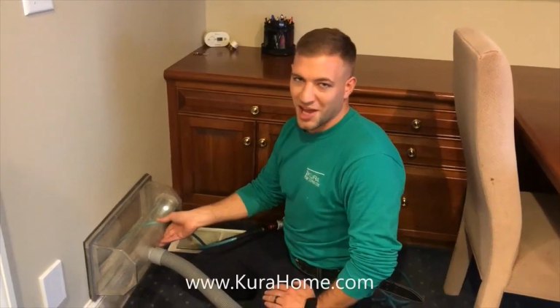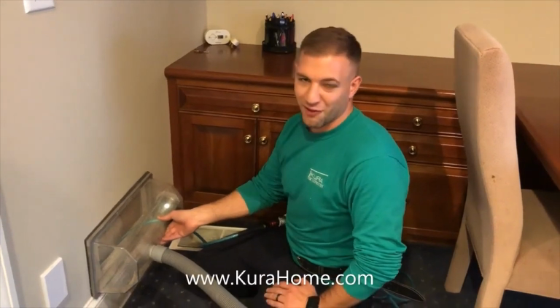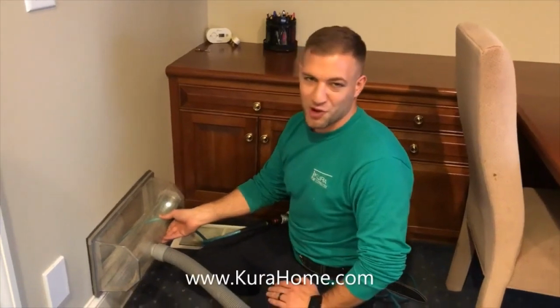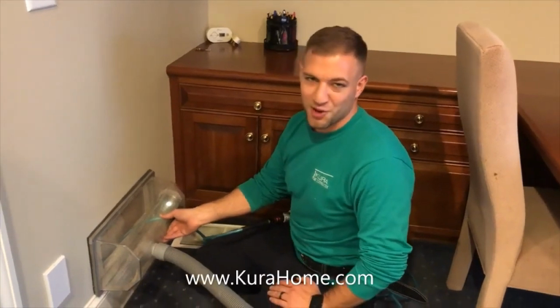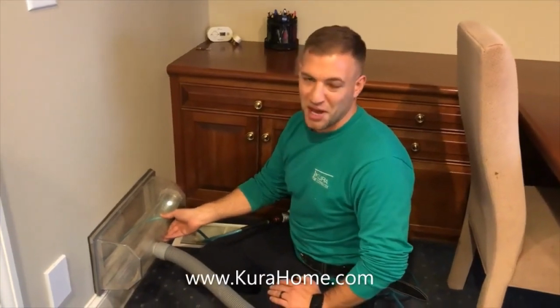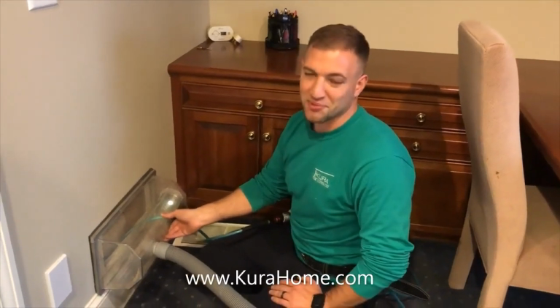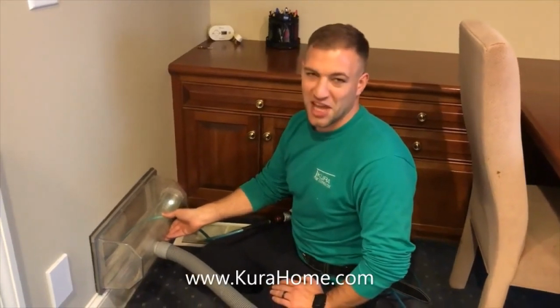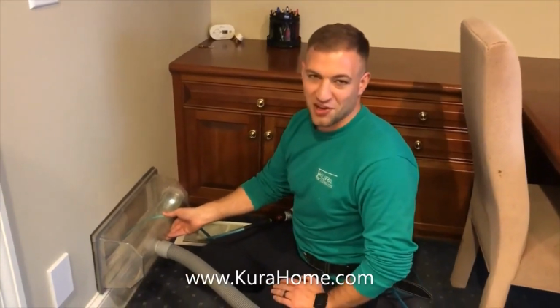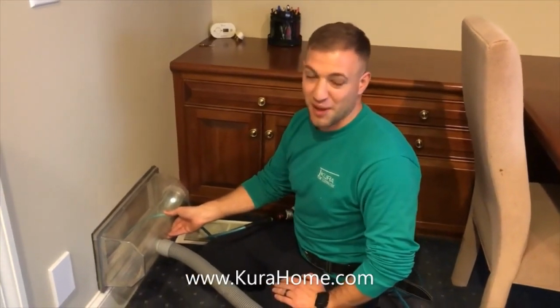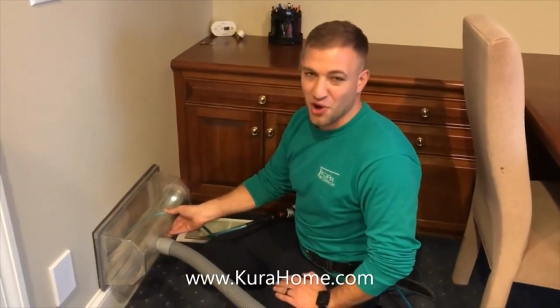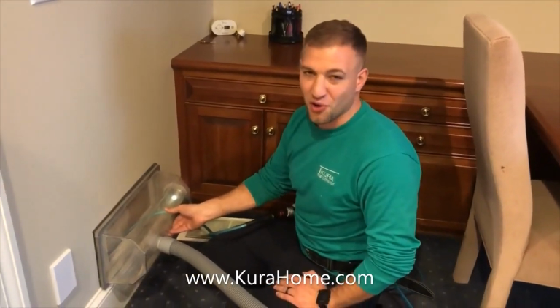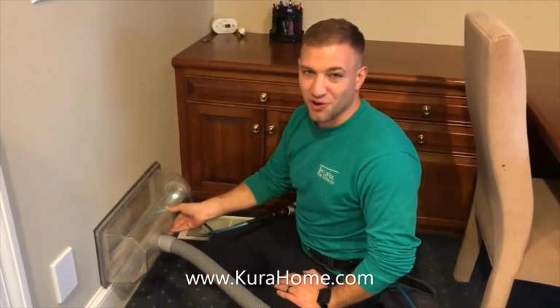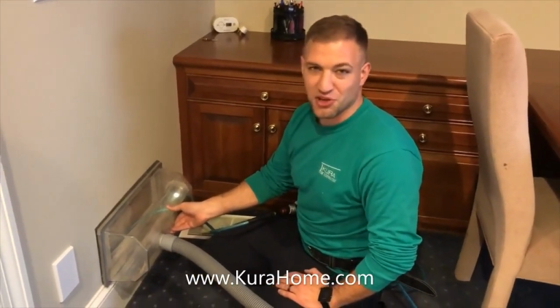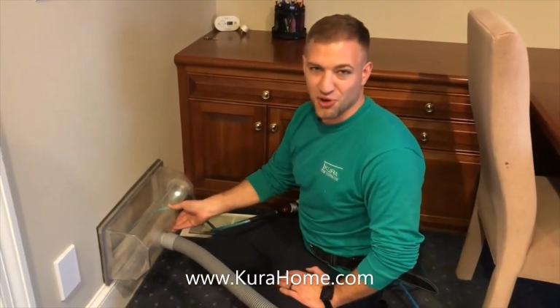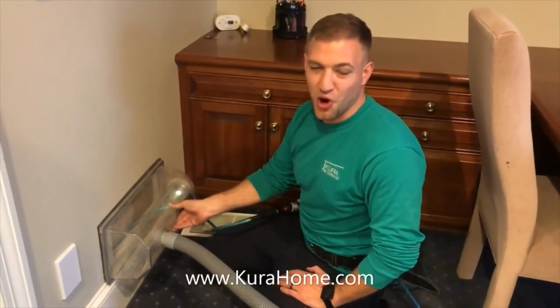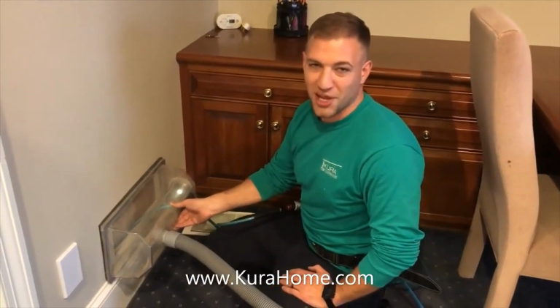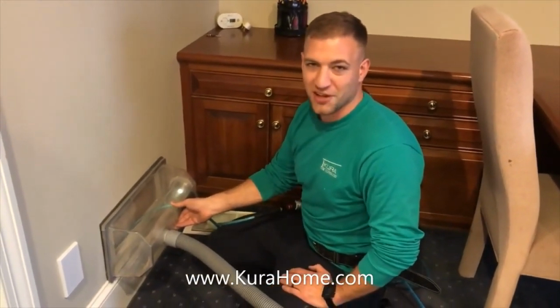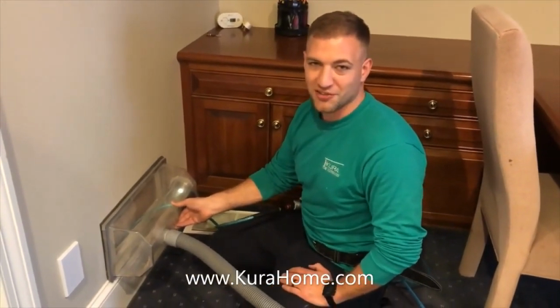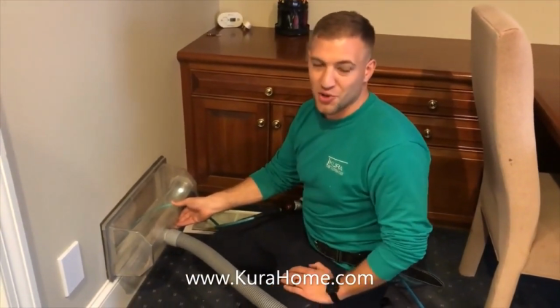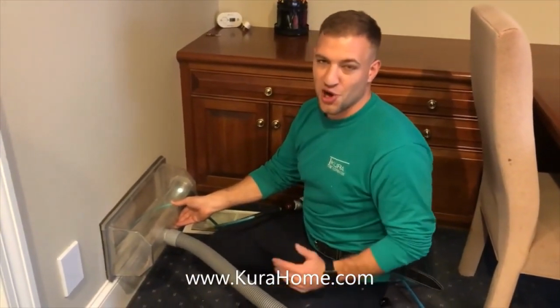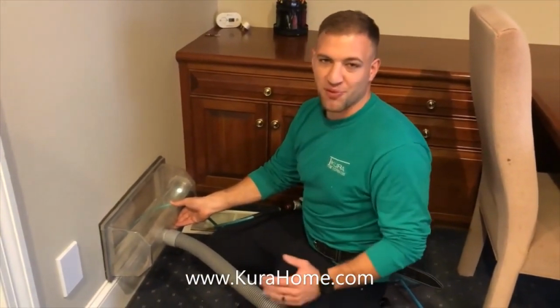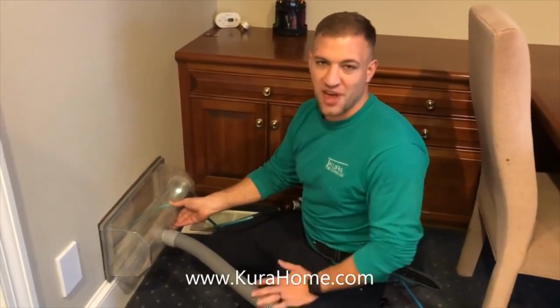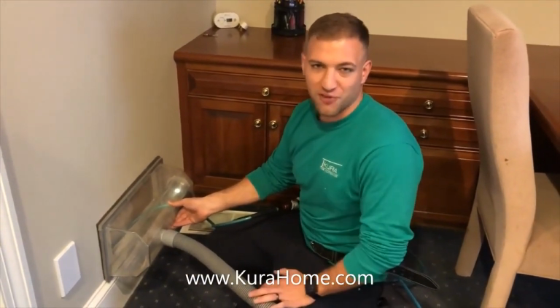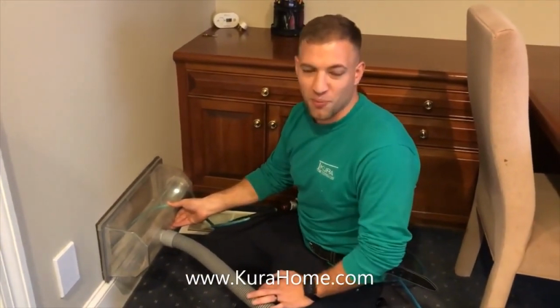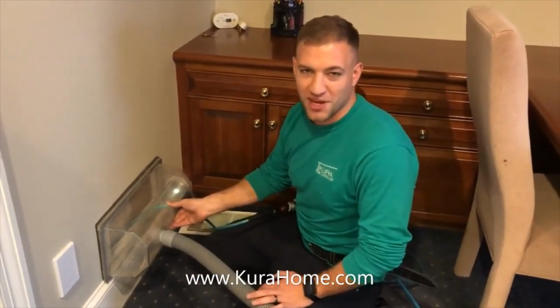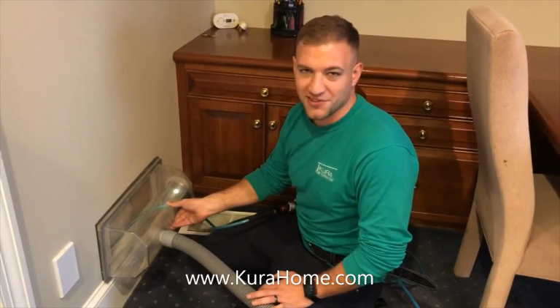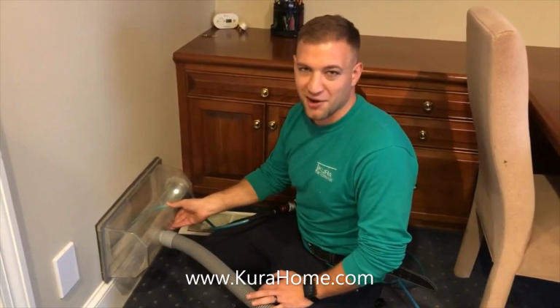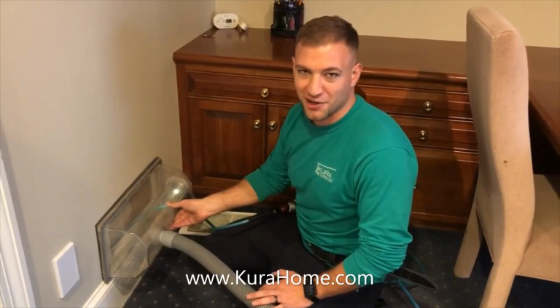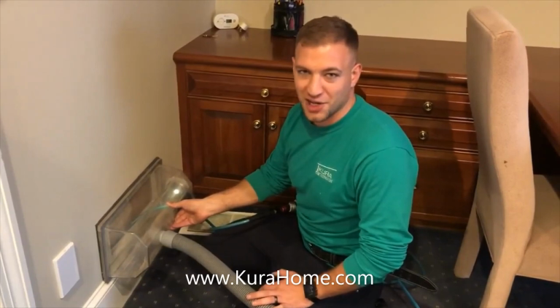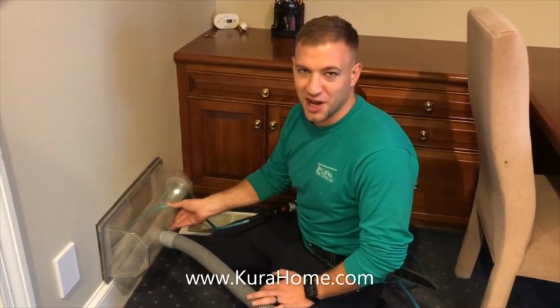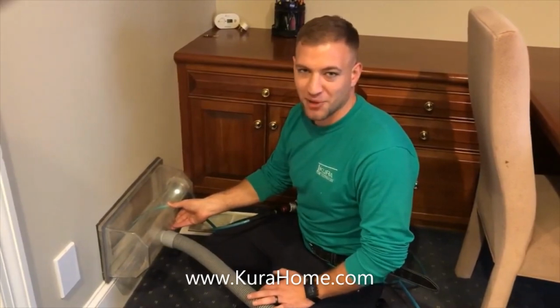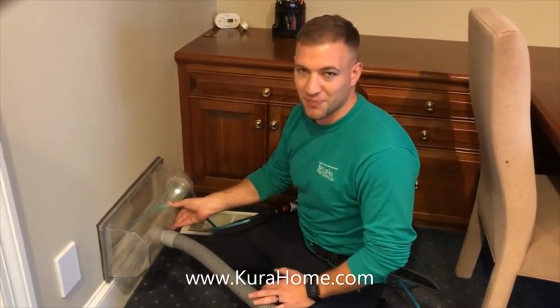Hello everyone, my name is Daniel and I'm the owner of Cura Home Maintenance. We are a preventative home maintenance and air duct cleaning company.